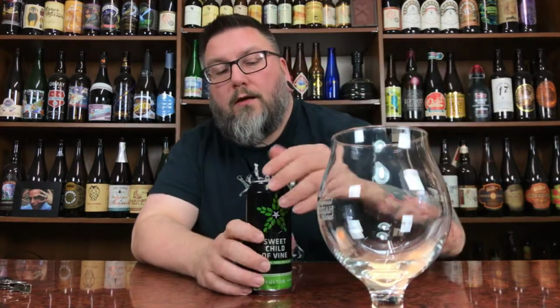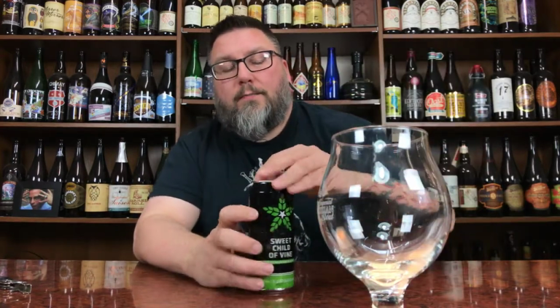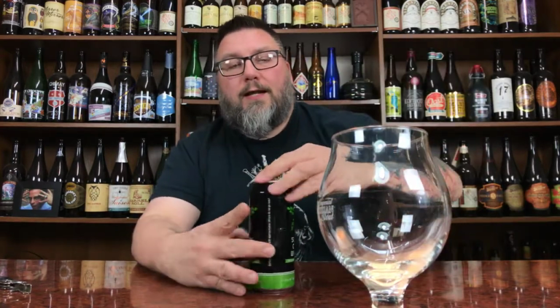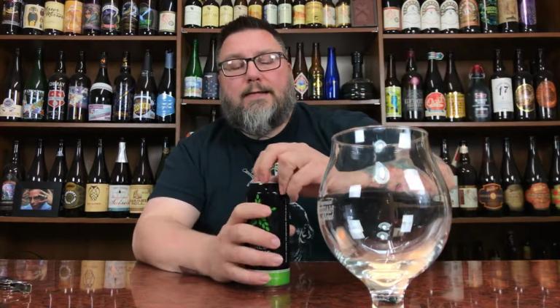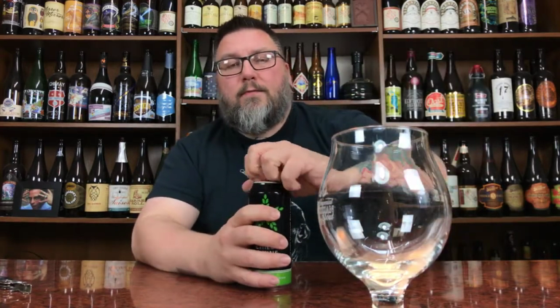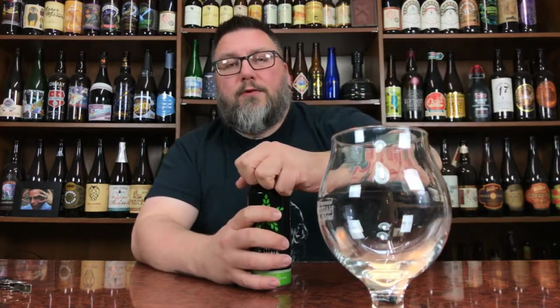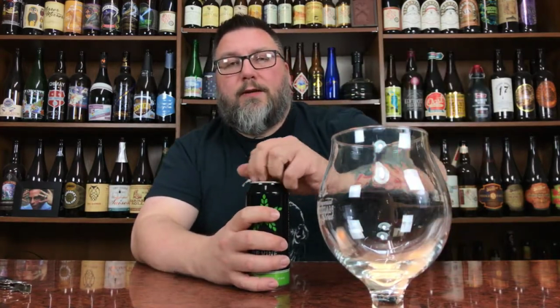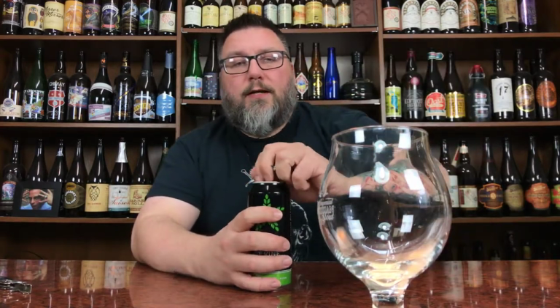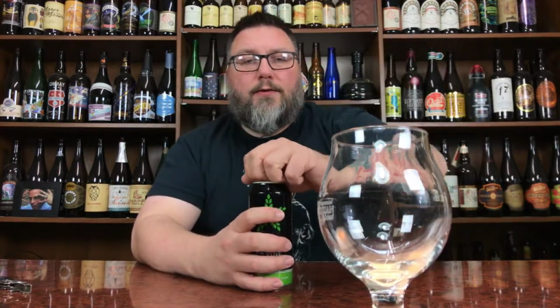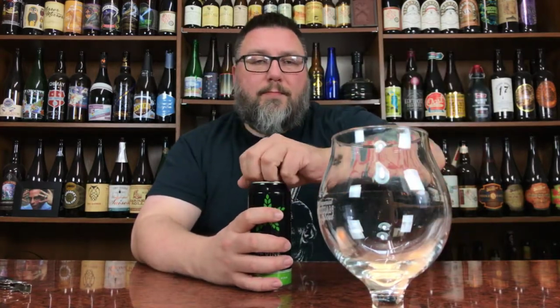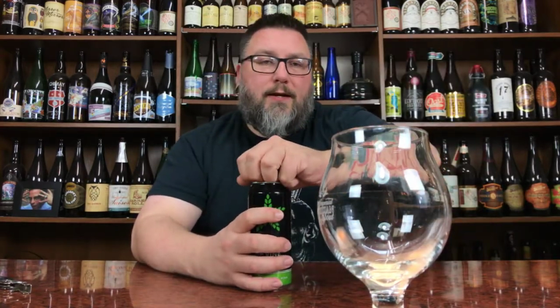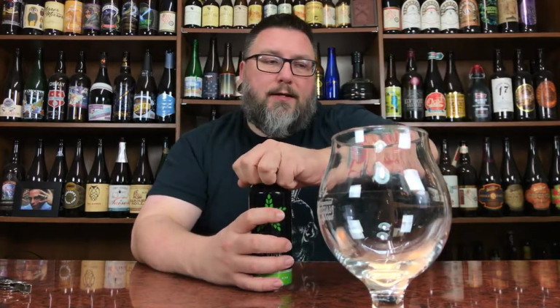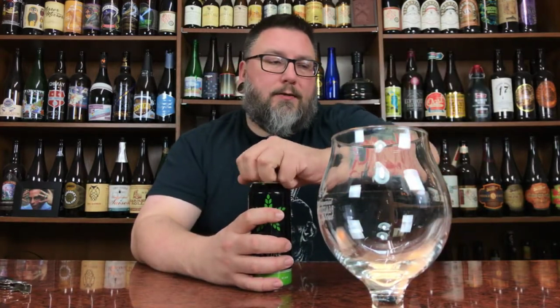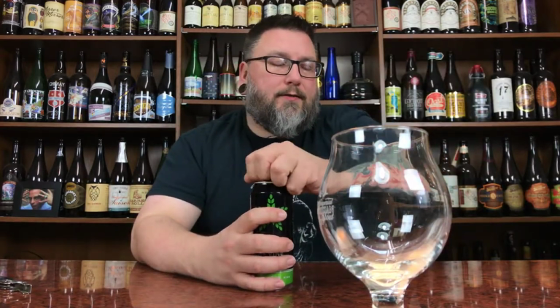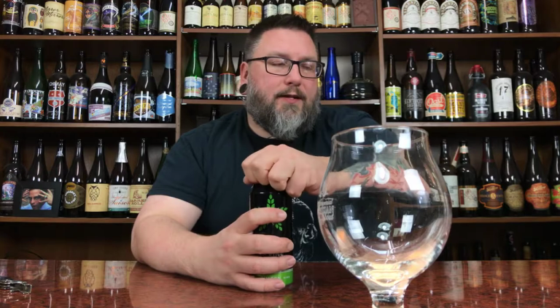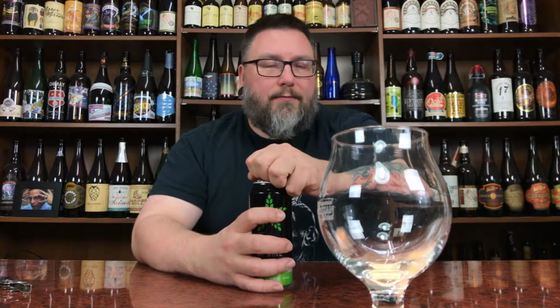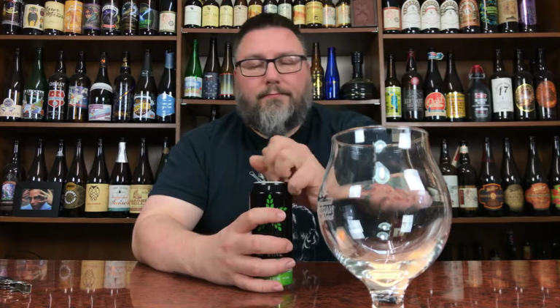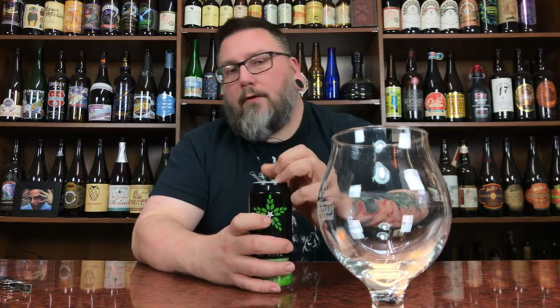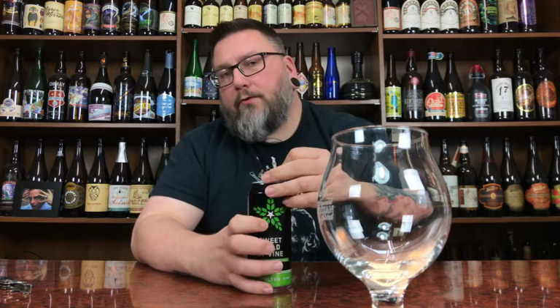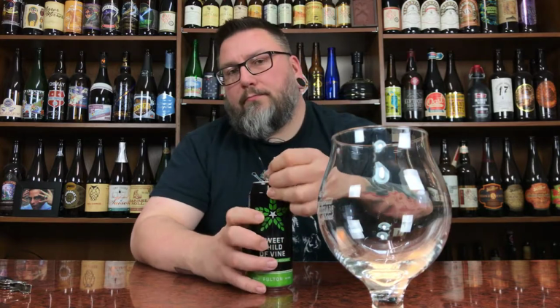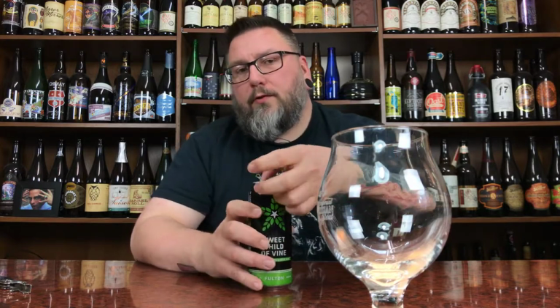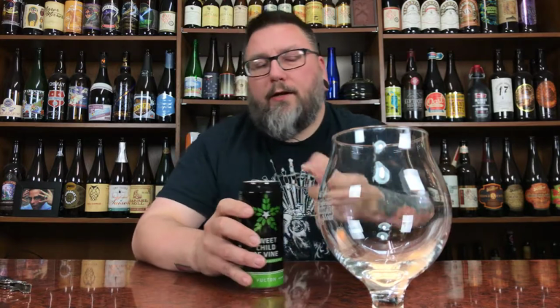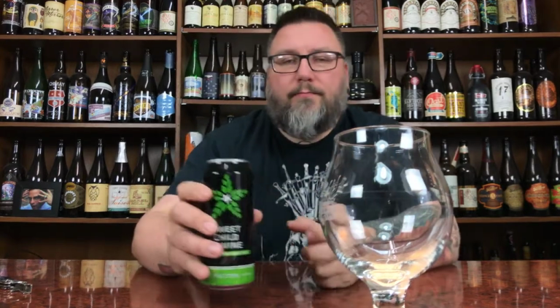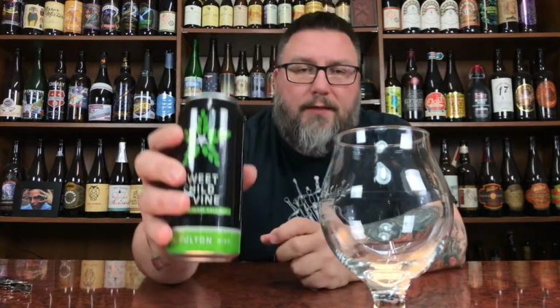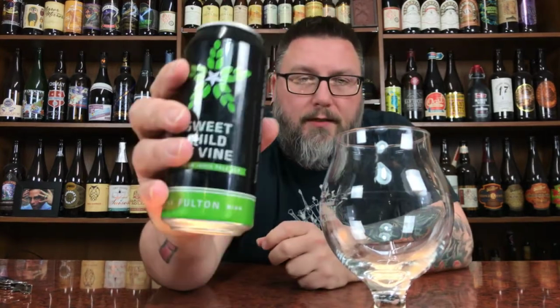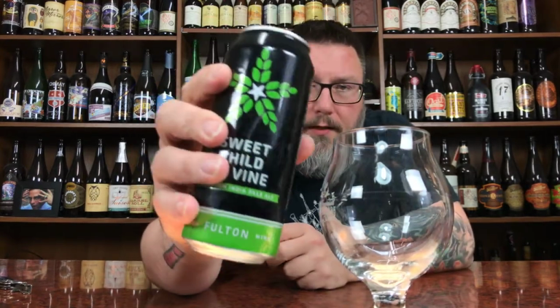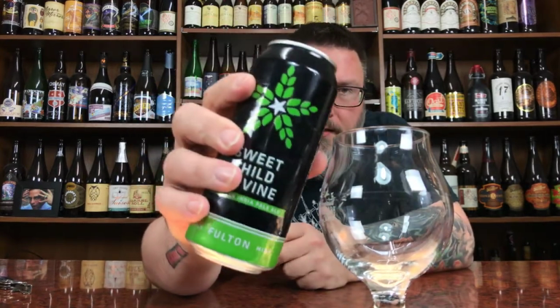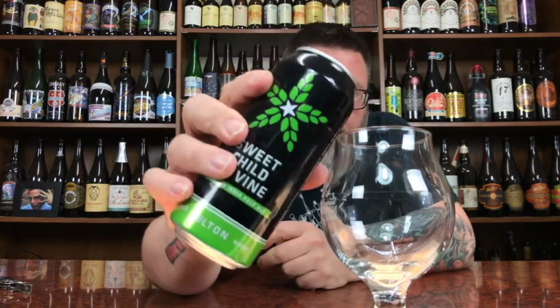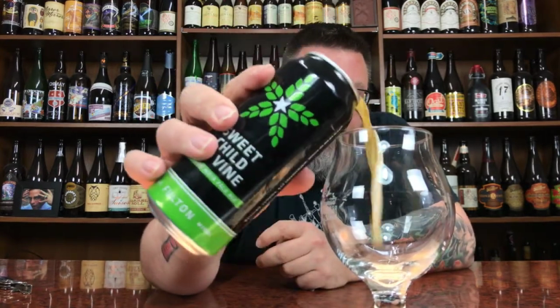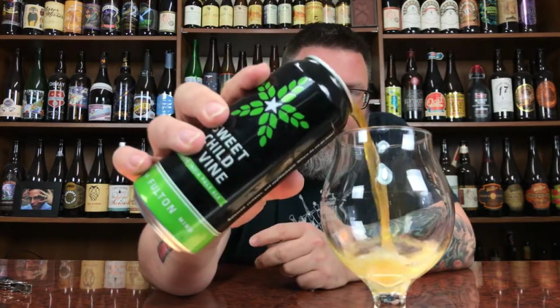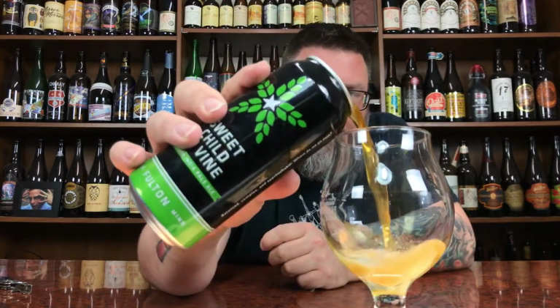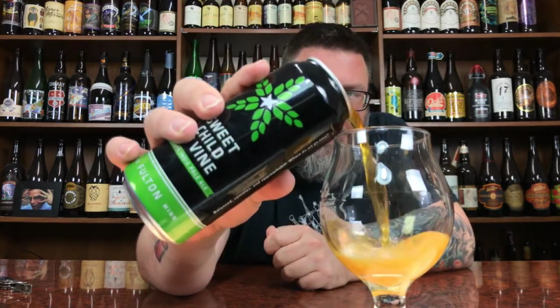I put a glass down, pour some beer in, I'll talk about it, and then you guys will be like, whatever. So there we go. It's called science.